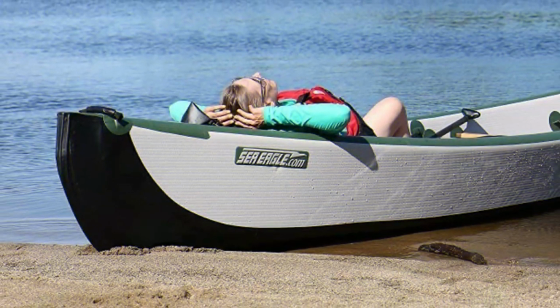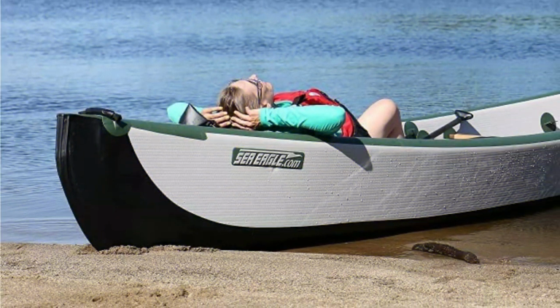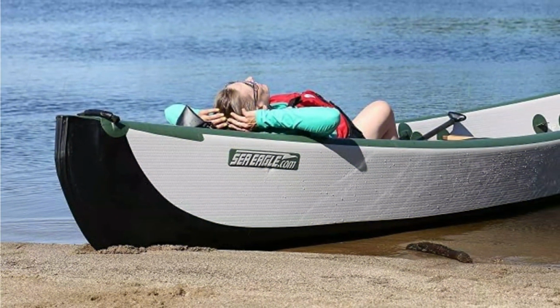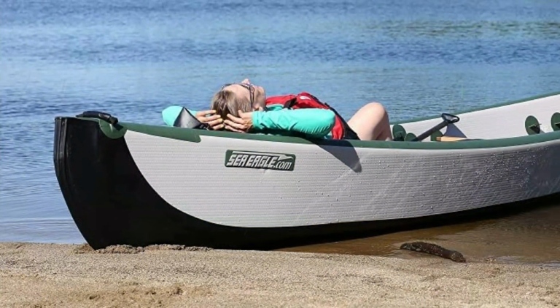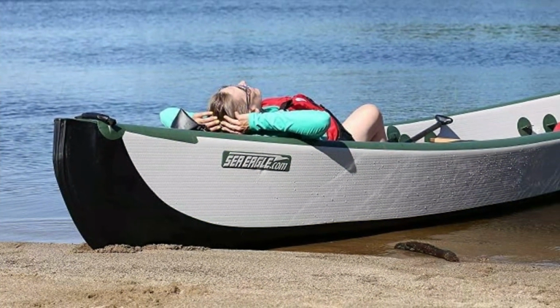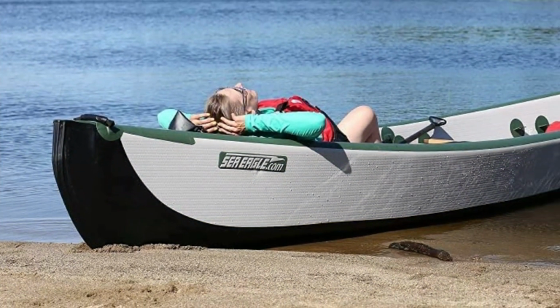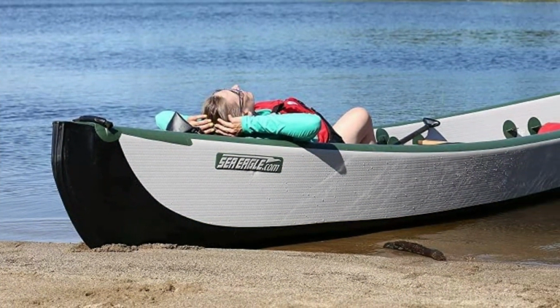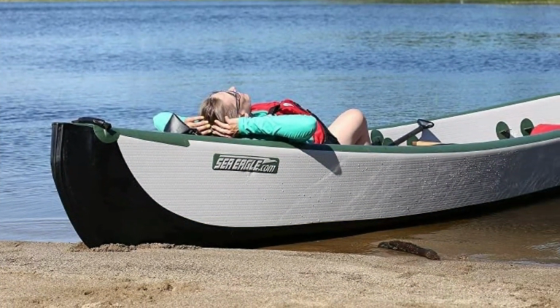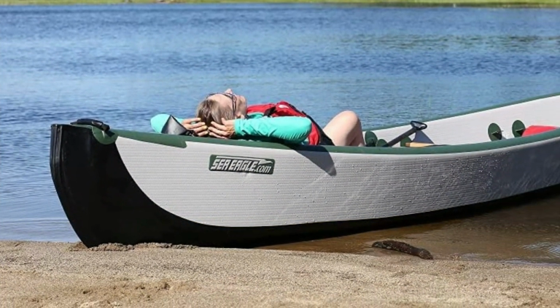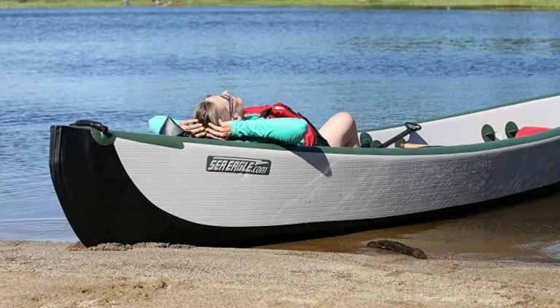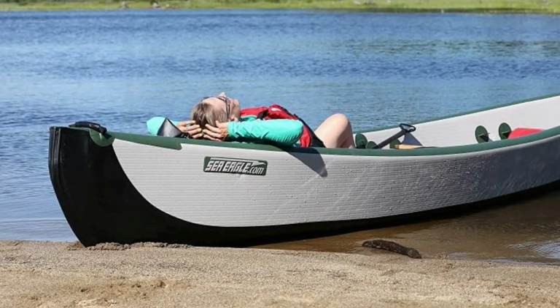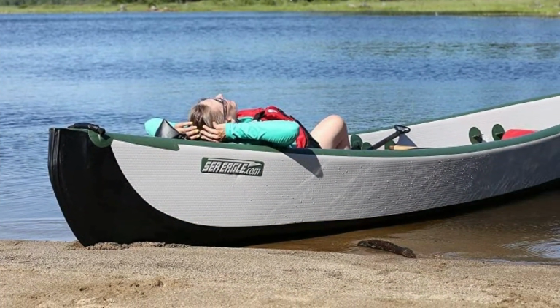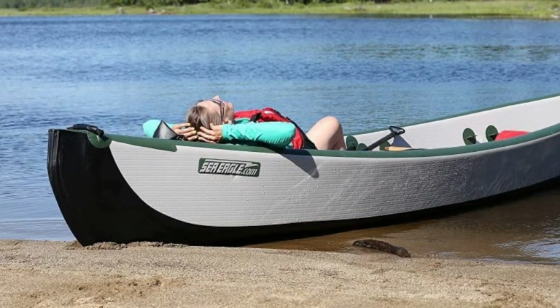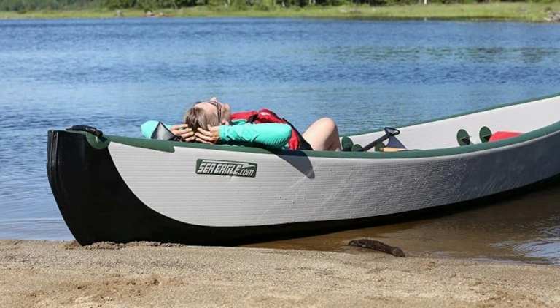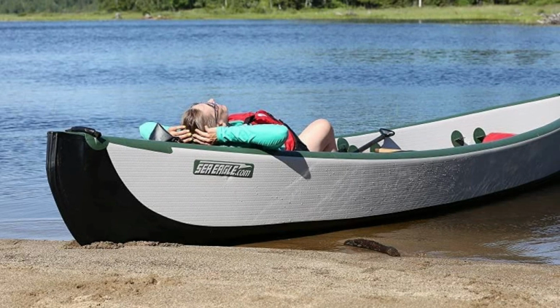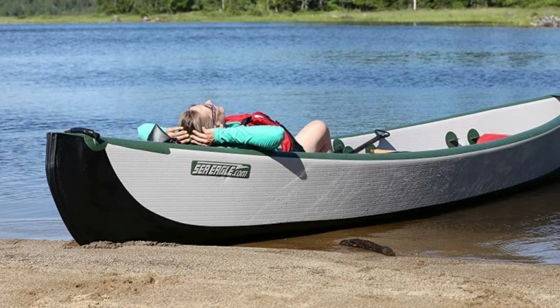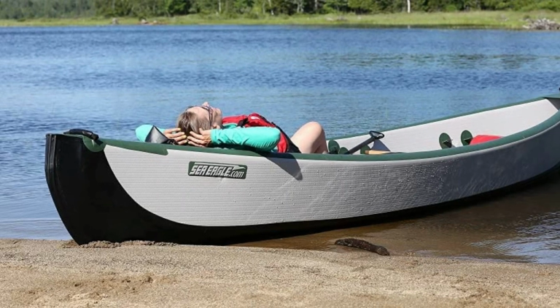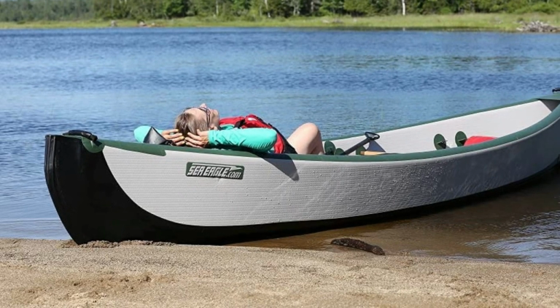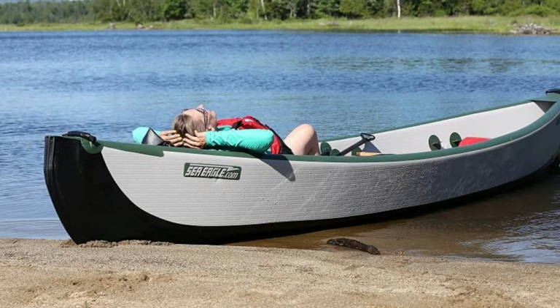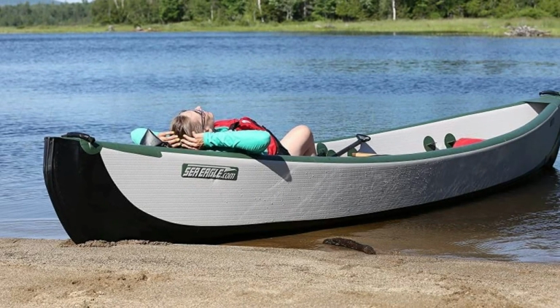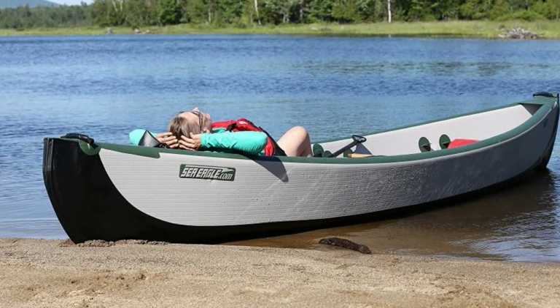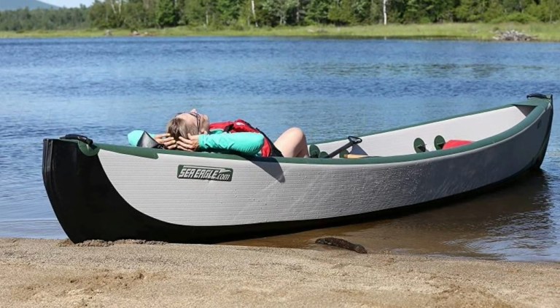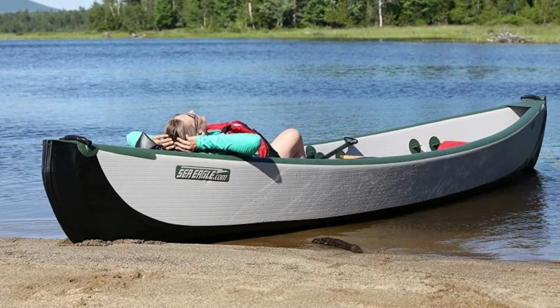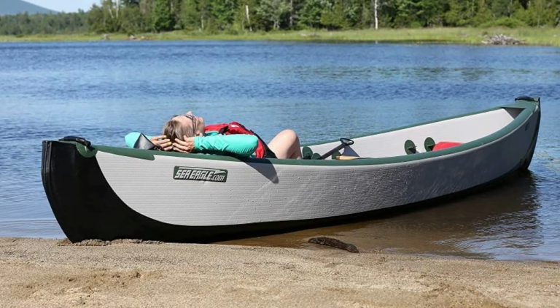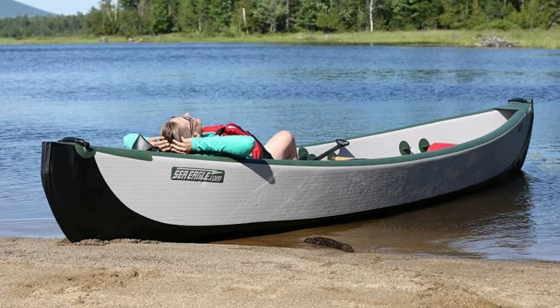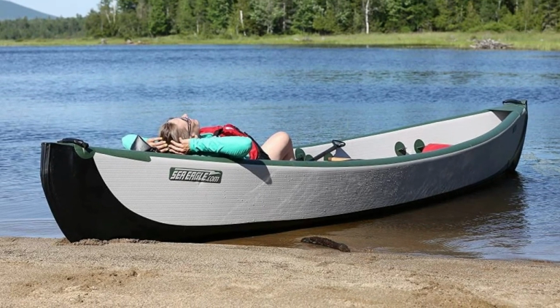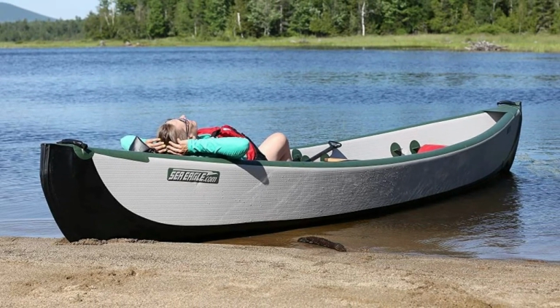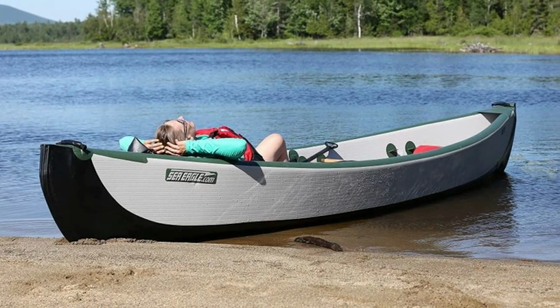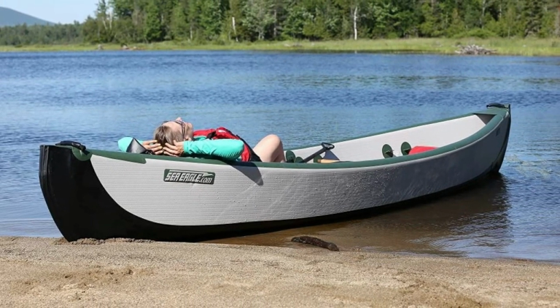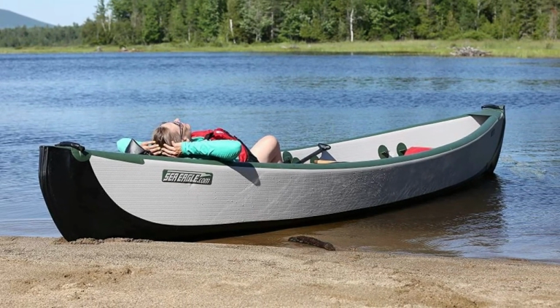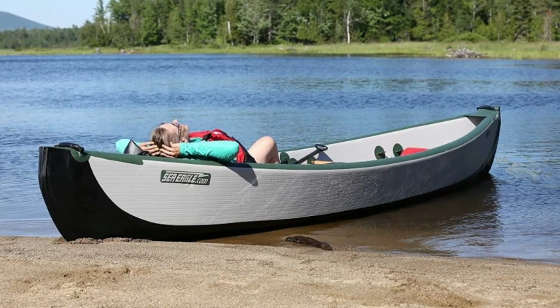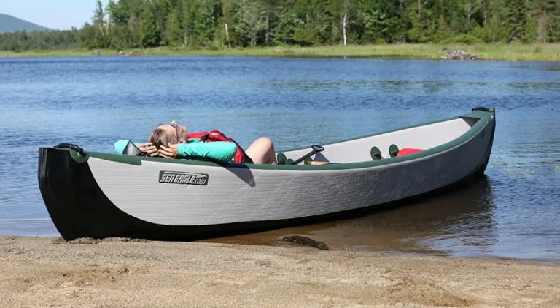You can use this canoe for whitewater rafting on up to class 4 waters. The material is thick and the canoe will last a long time.